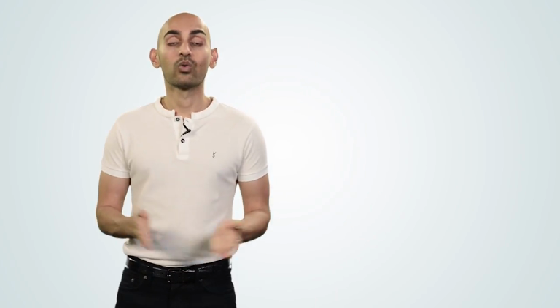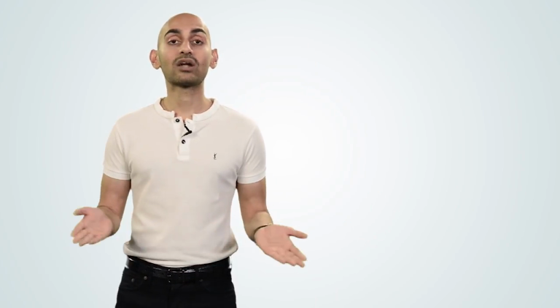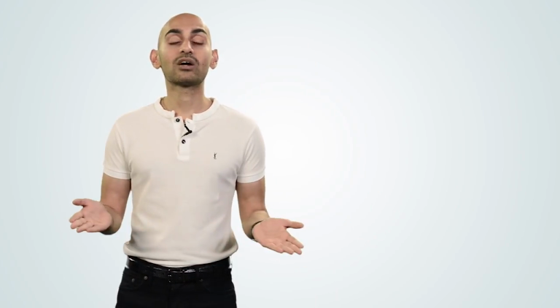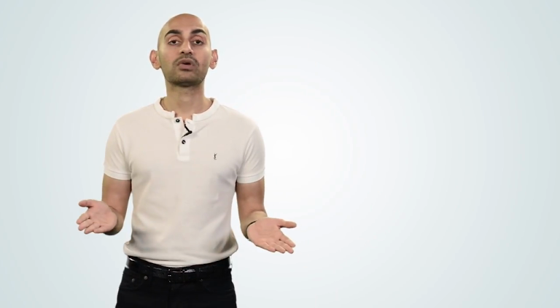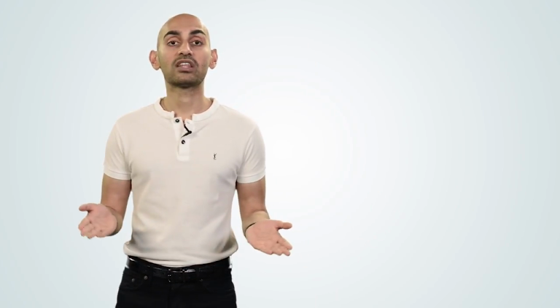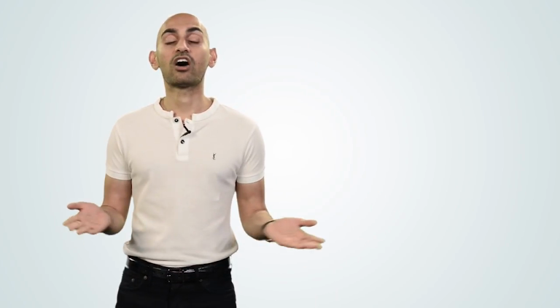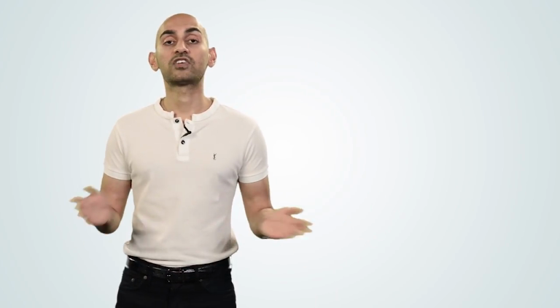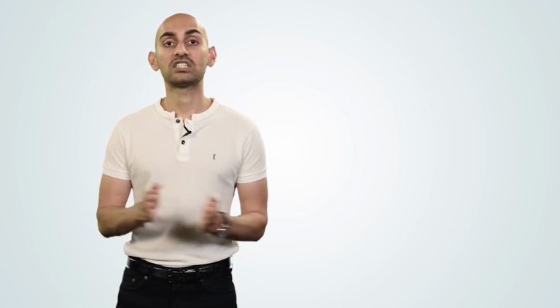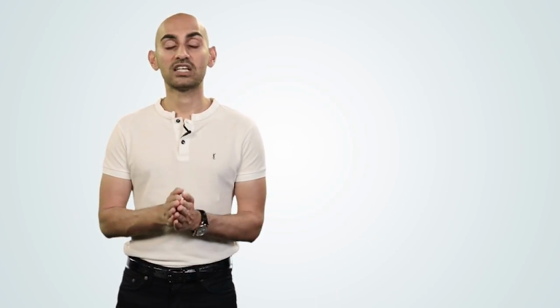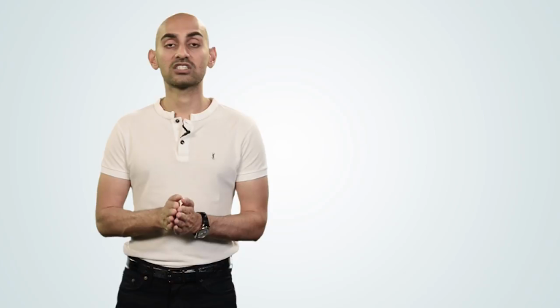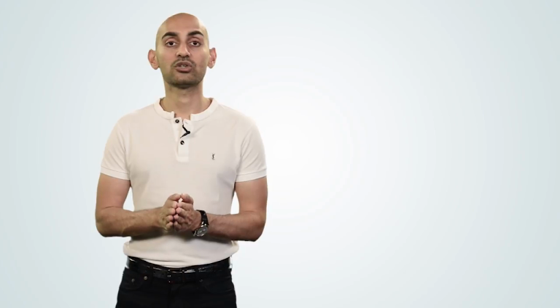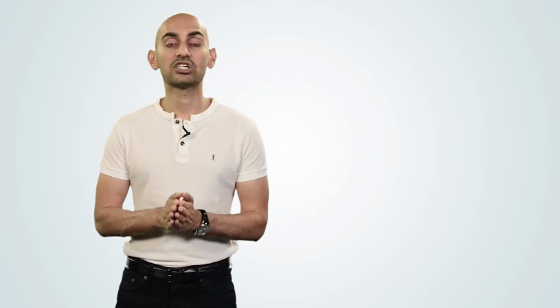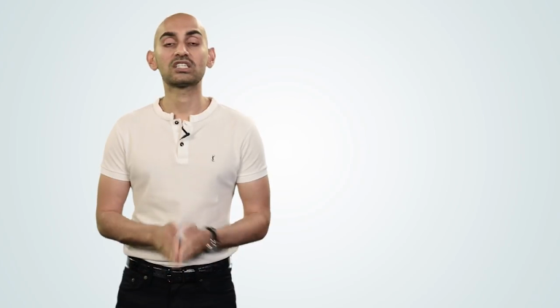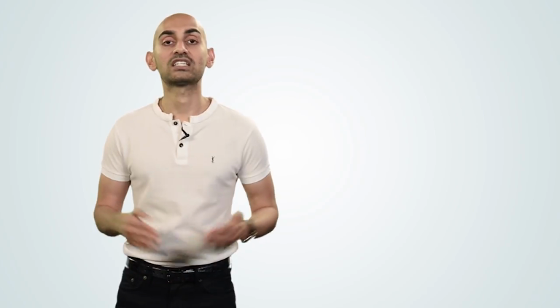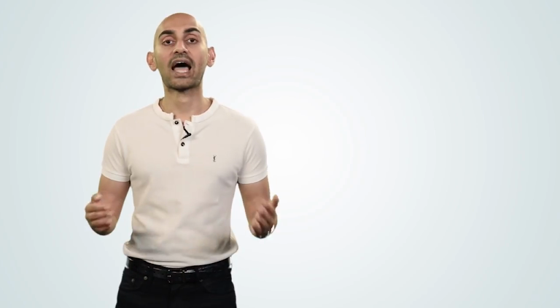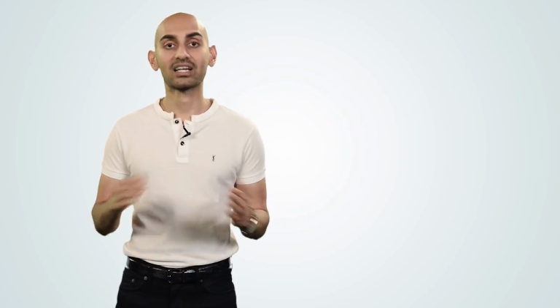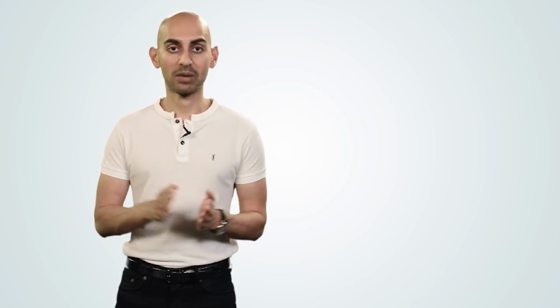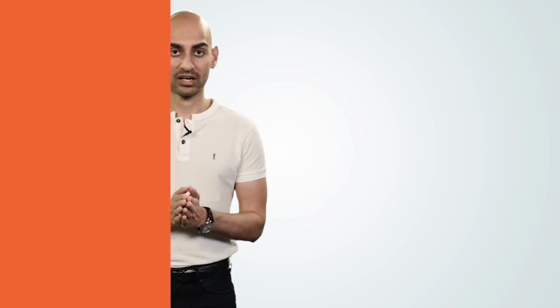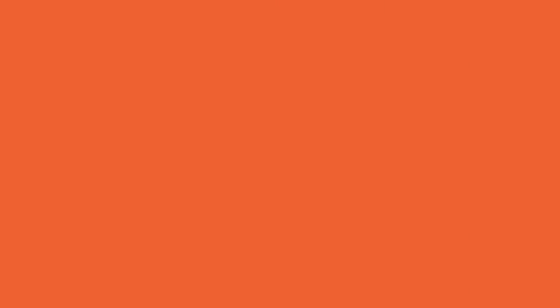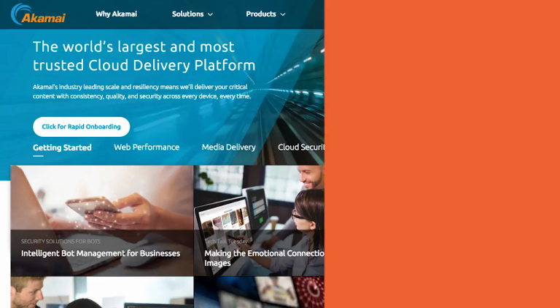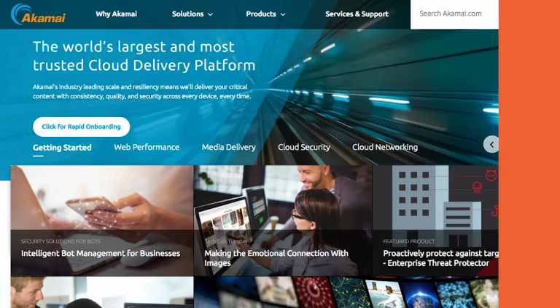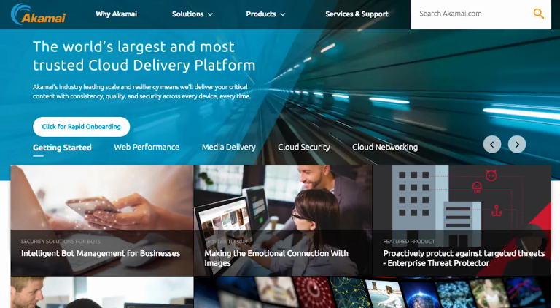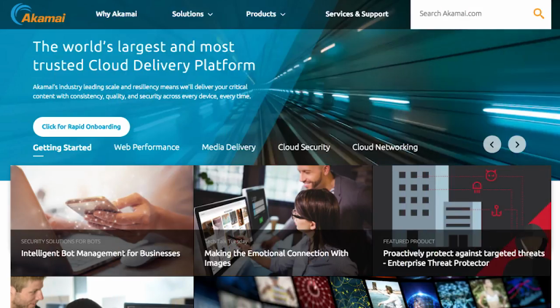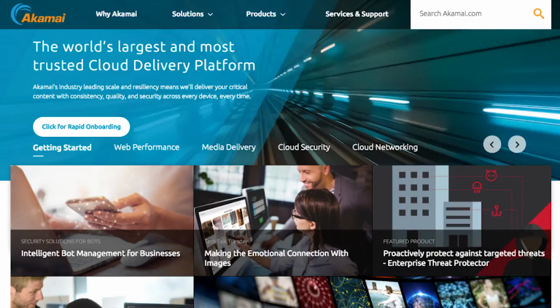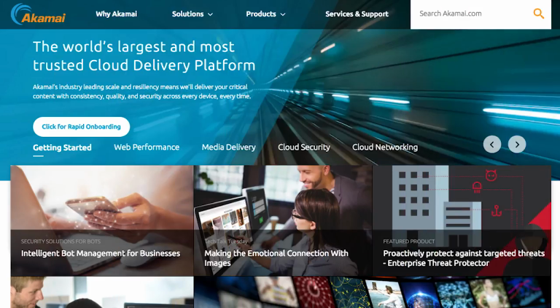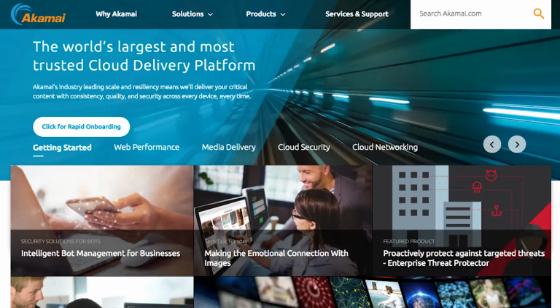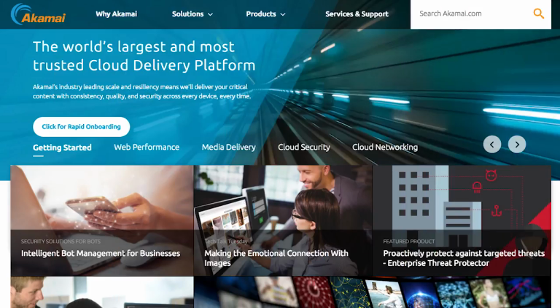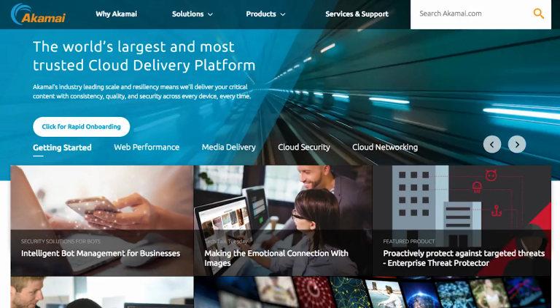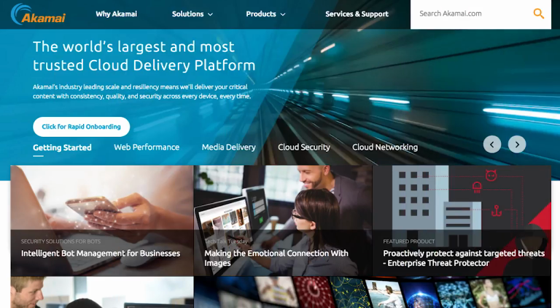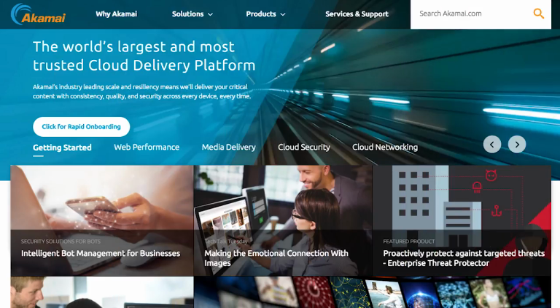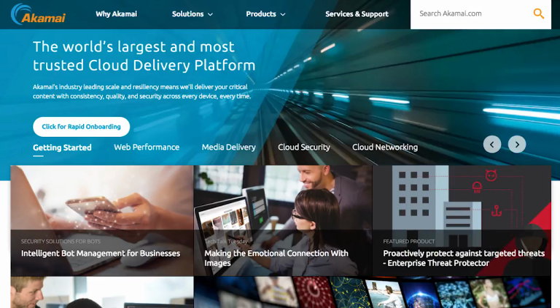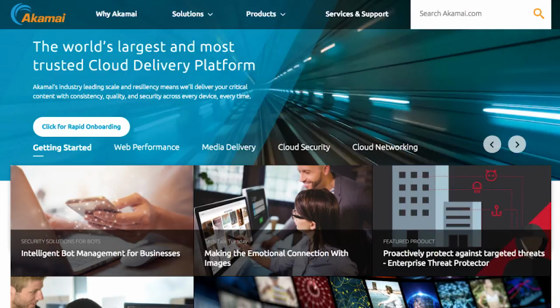One company that offers CDN solutions is Akamai. They're expensive, but they're really good.